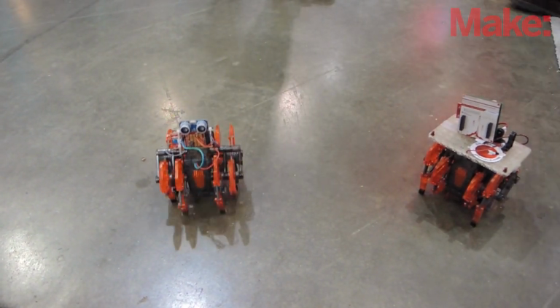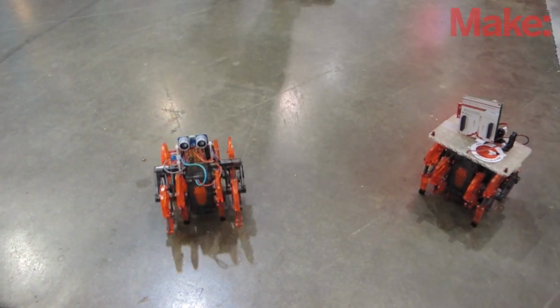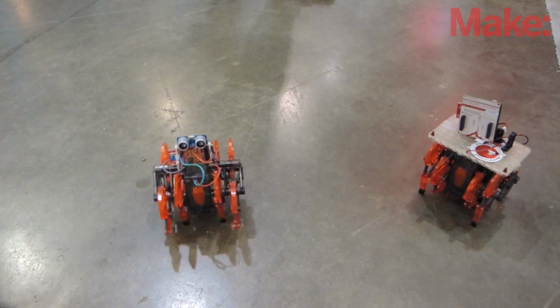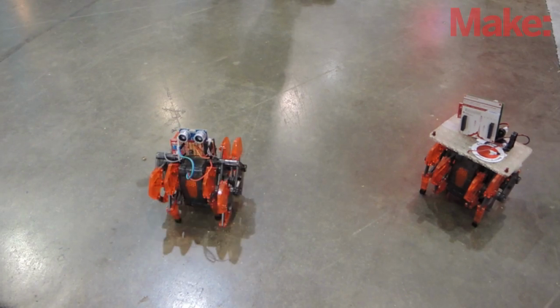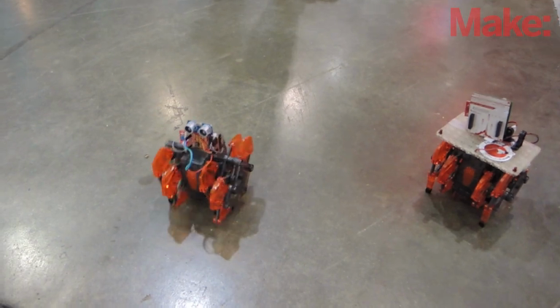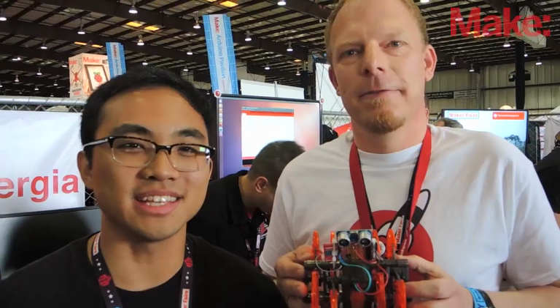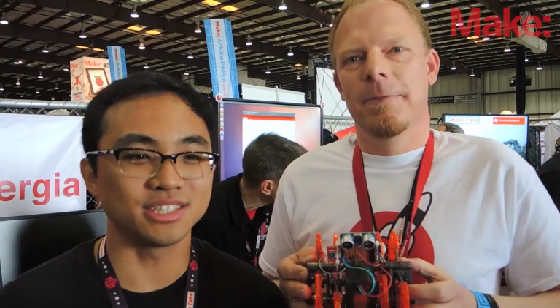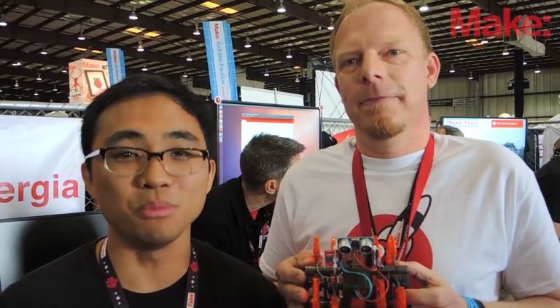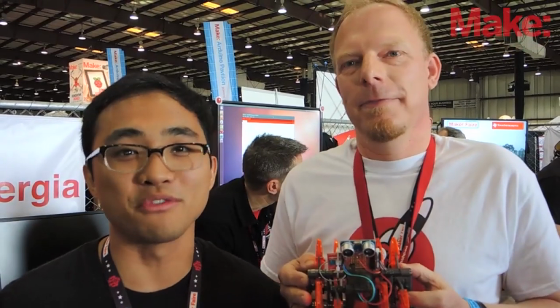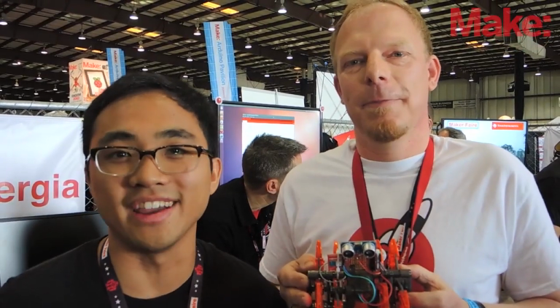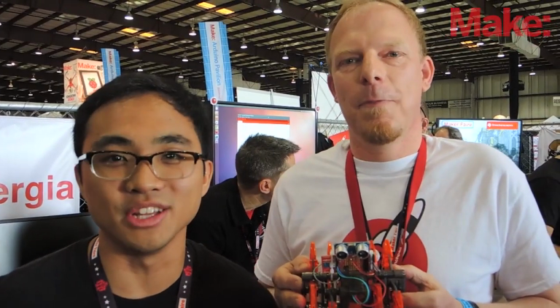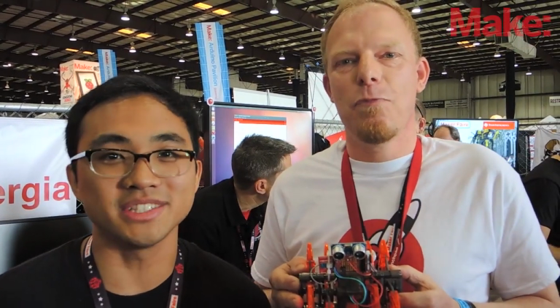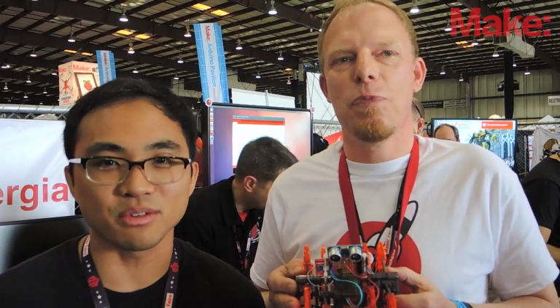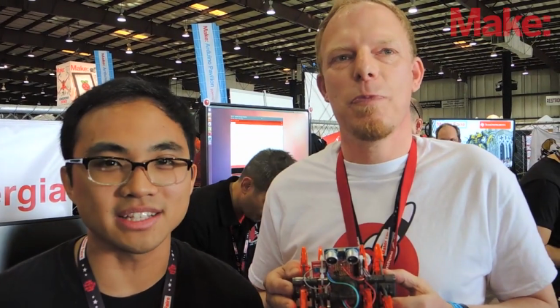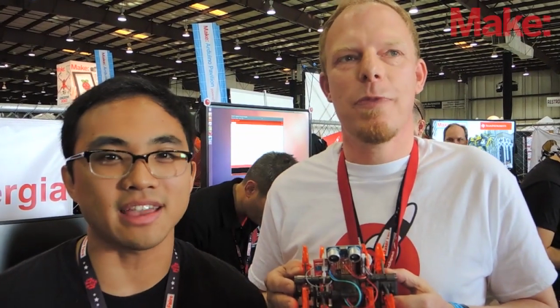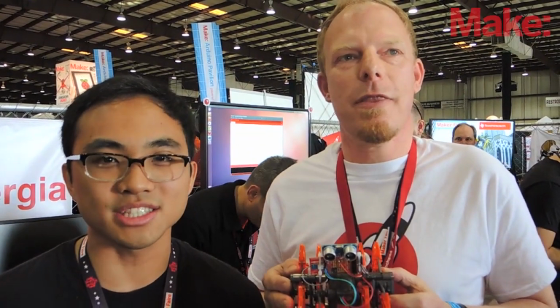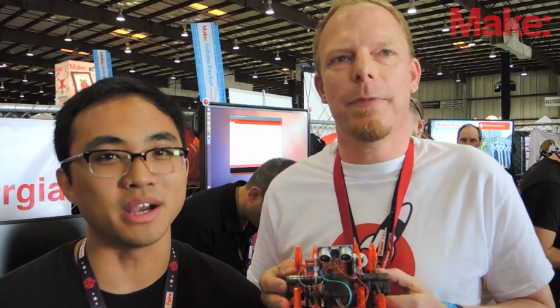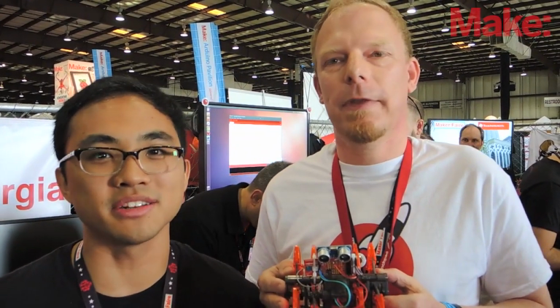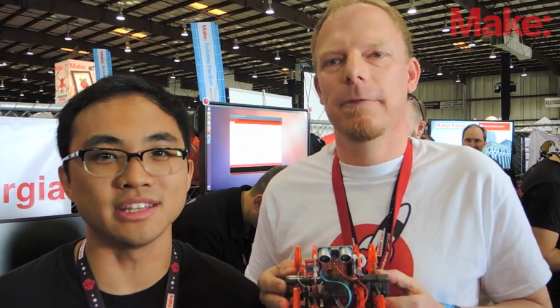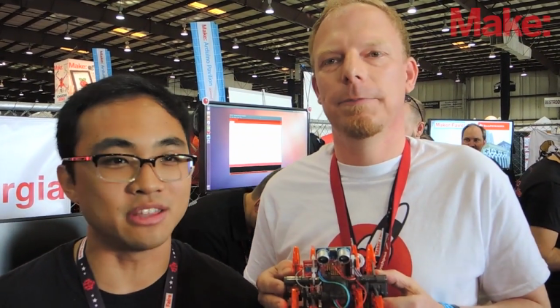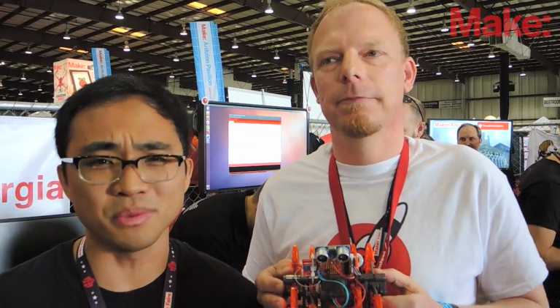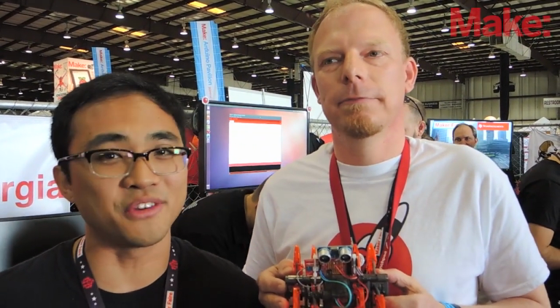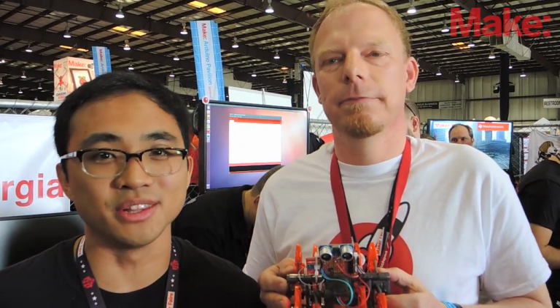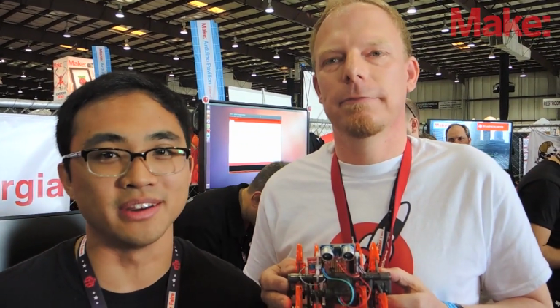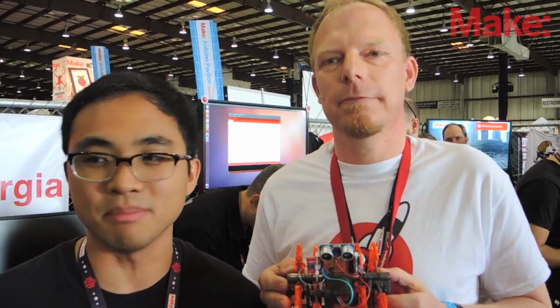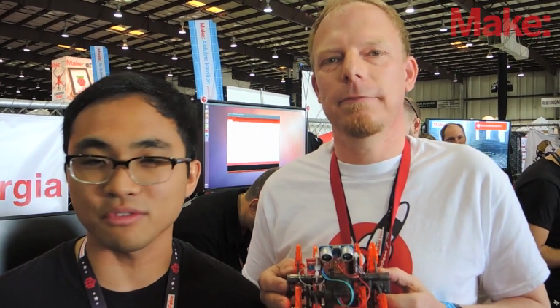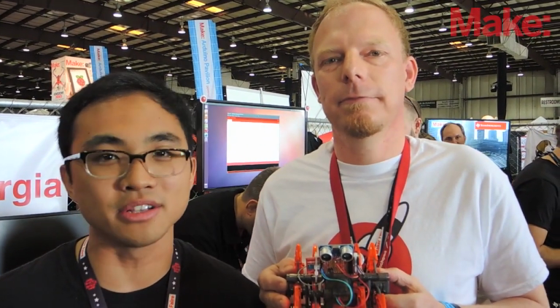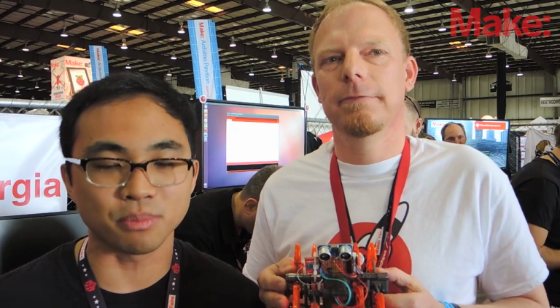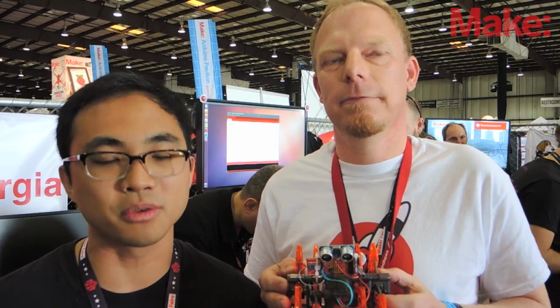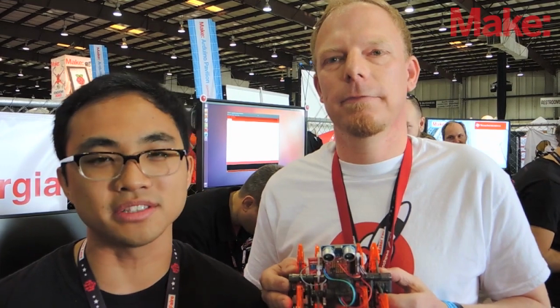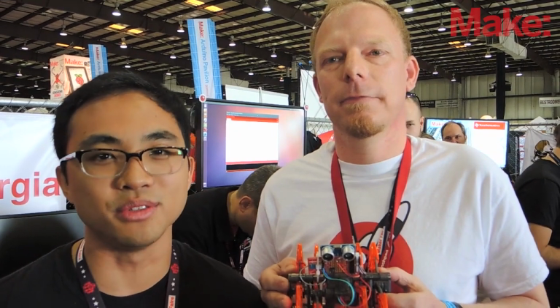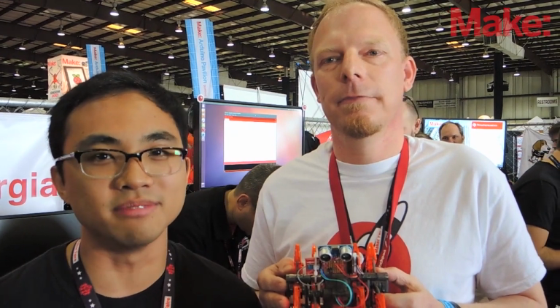My advice for young makers is don't be afraid. Take risks, ask questions, and don't be afraid to learn. And Maker Faire is the perfect place to do that.